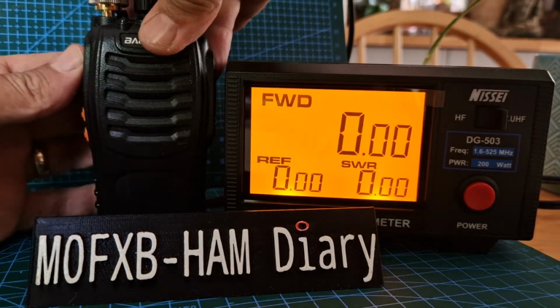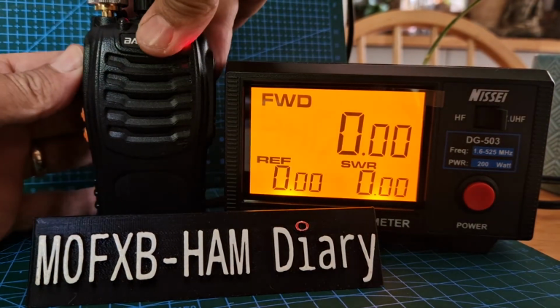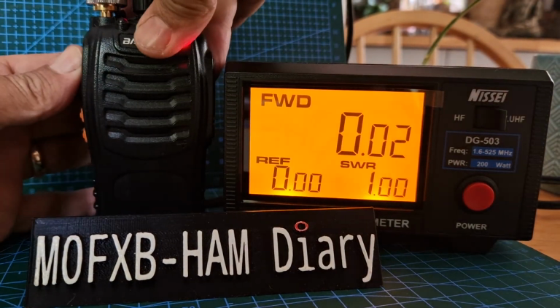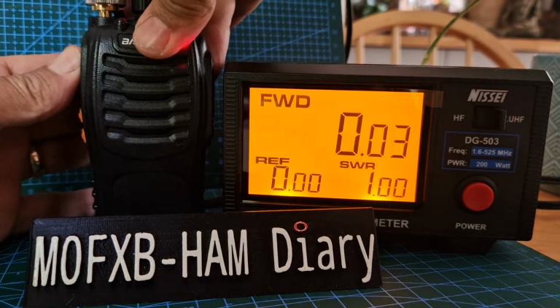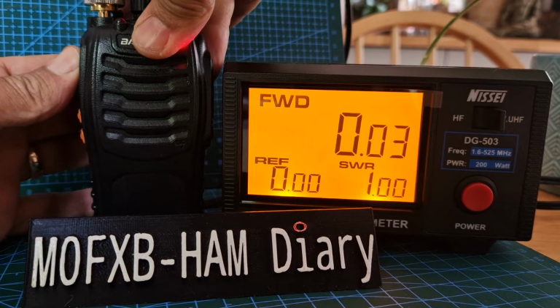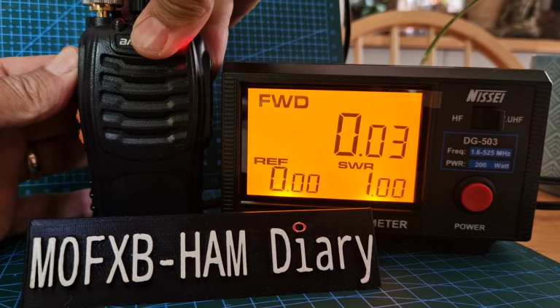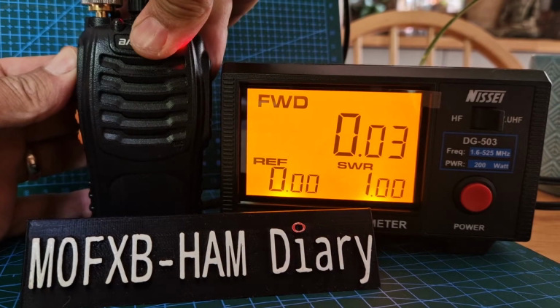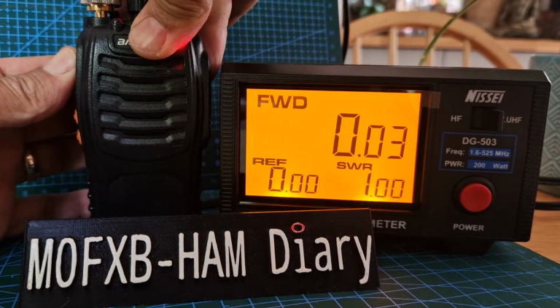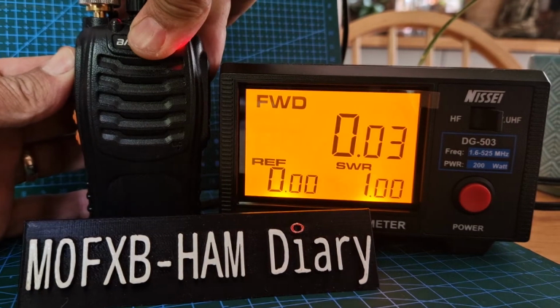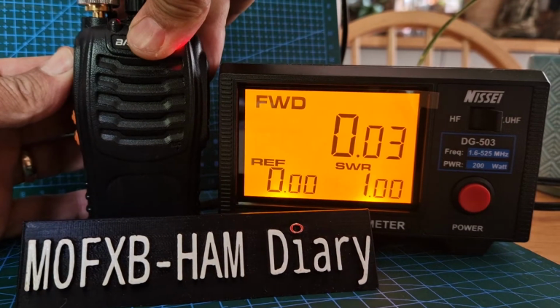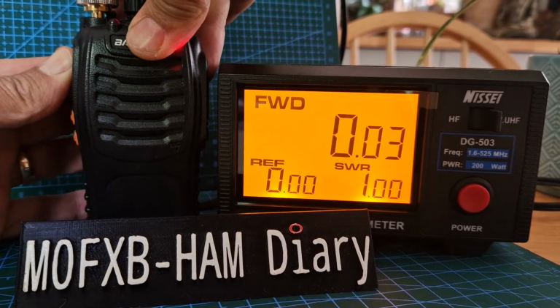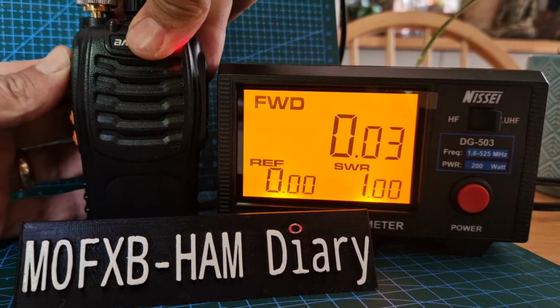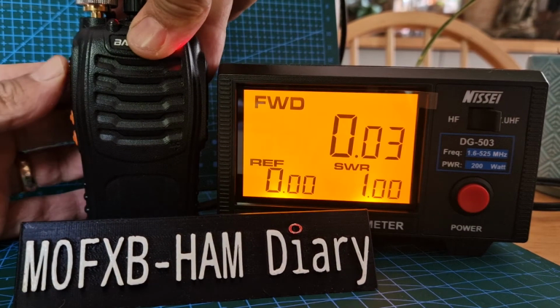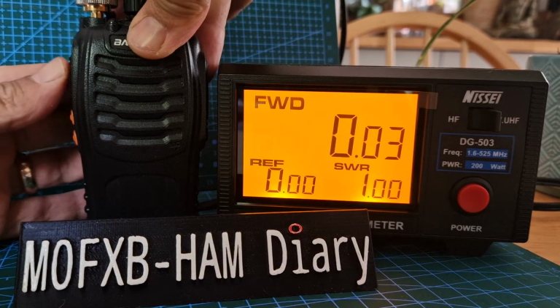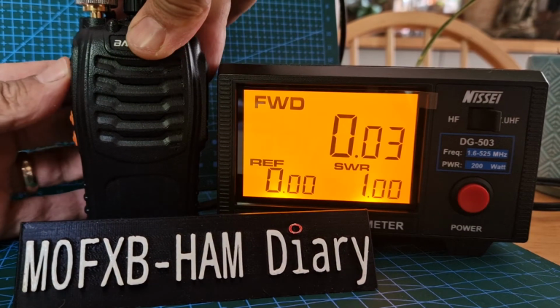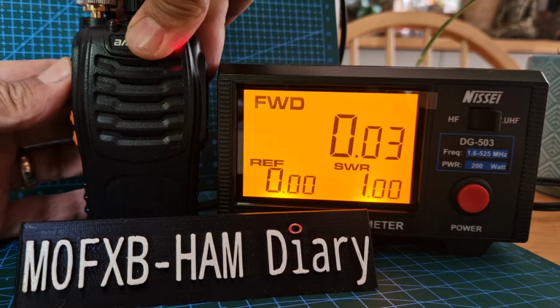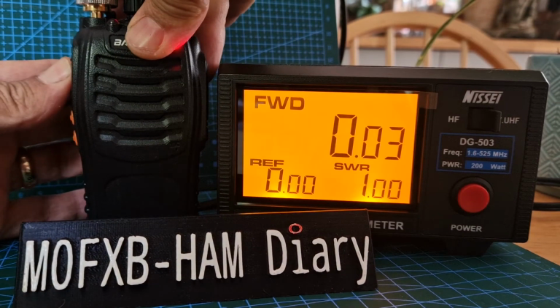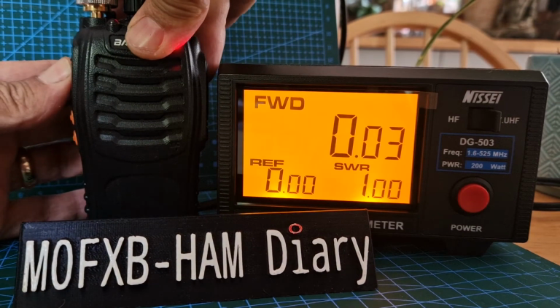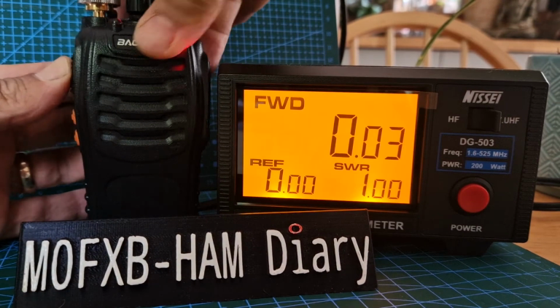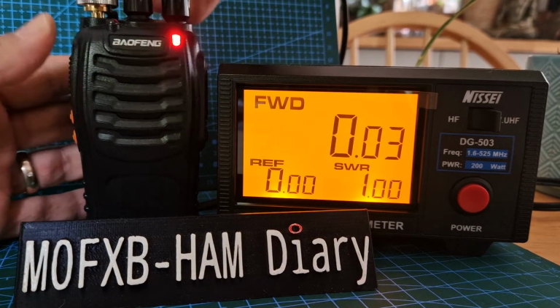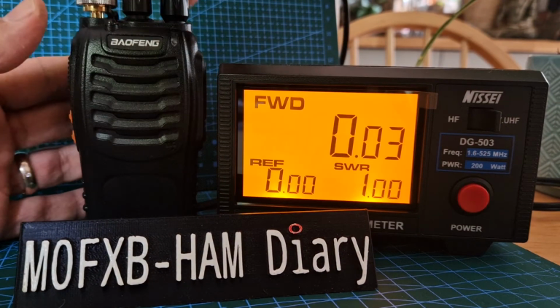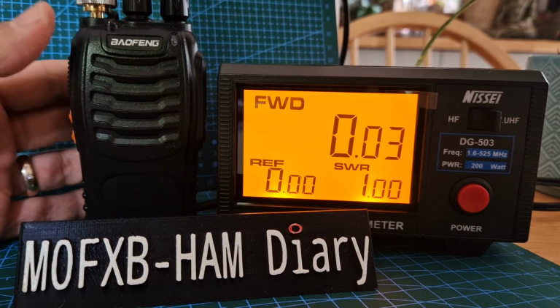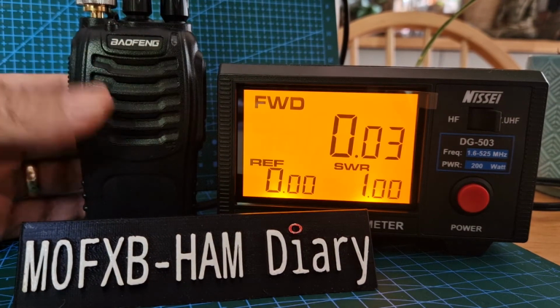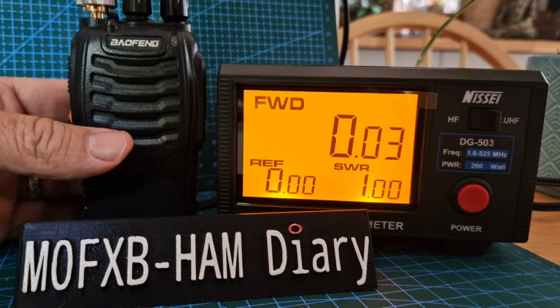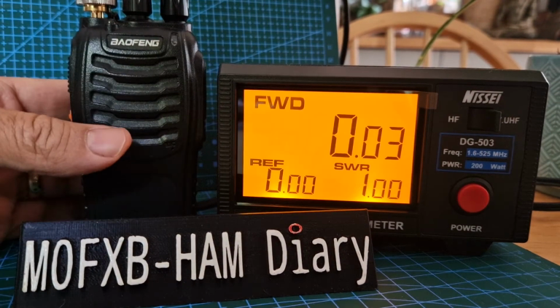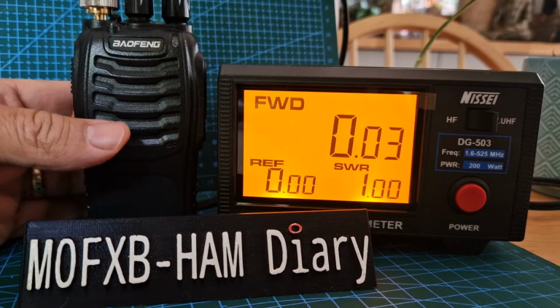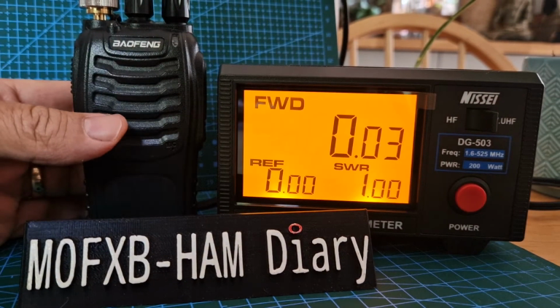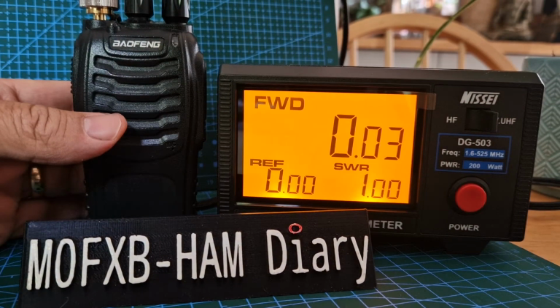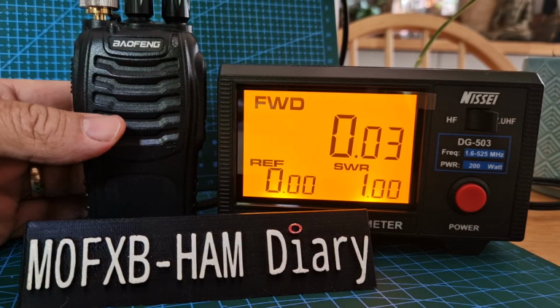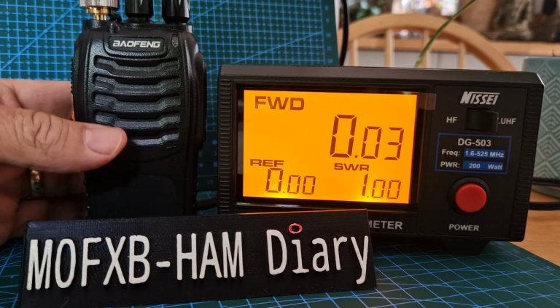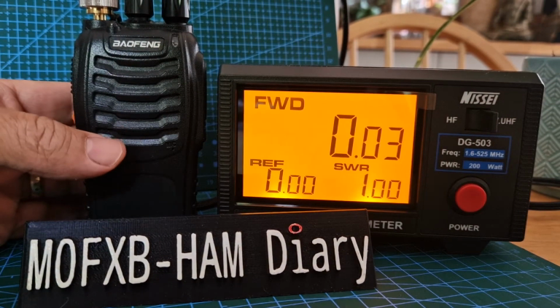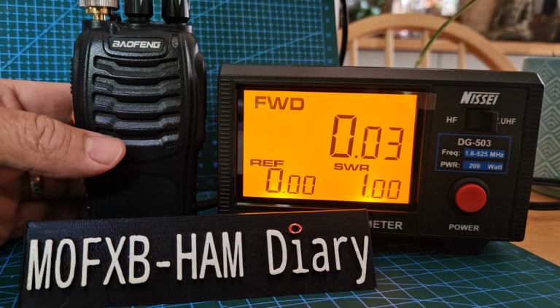So let's key it. So 0.03 — it might actually be set on low power. That's a shame.